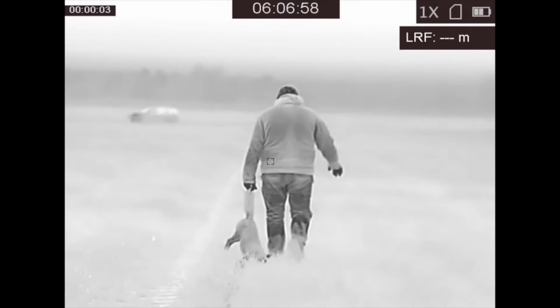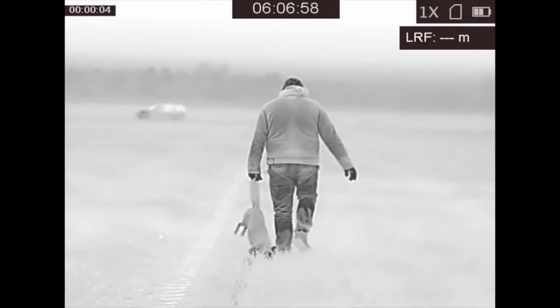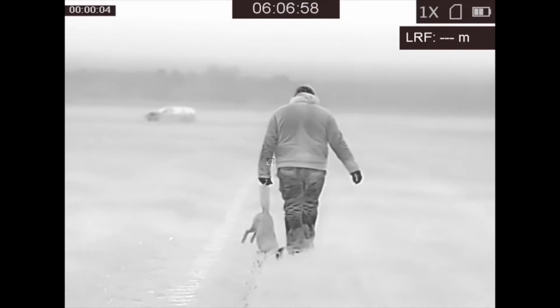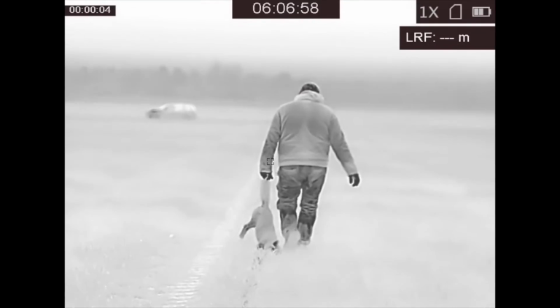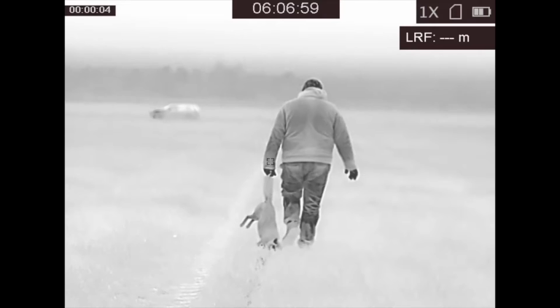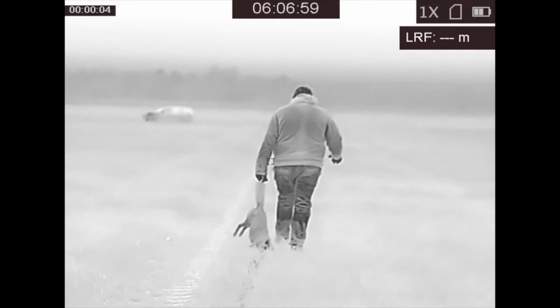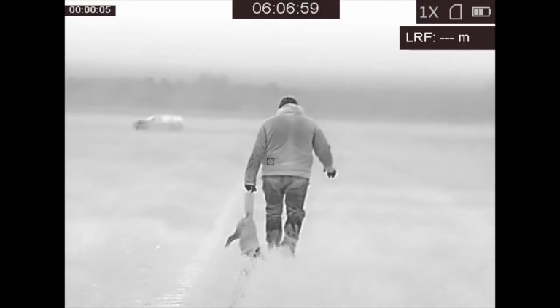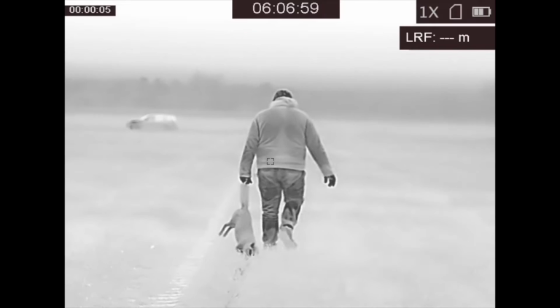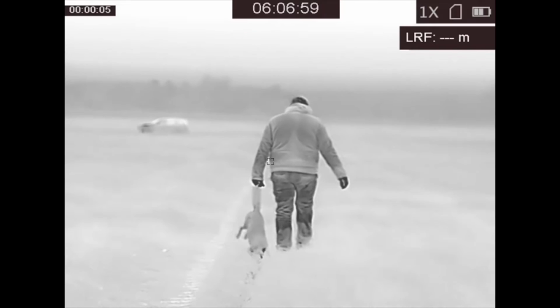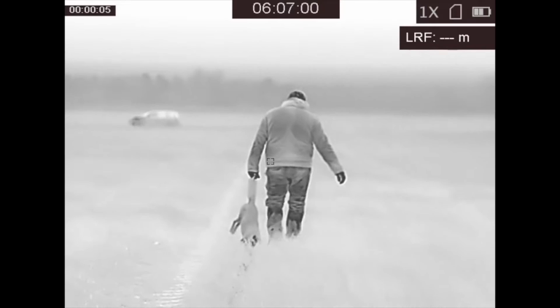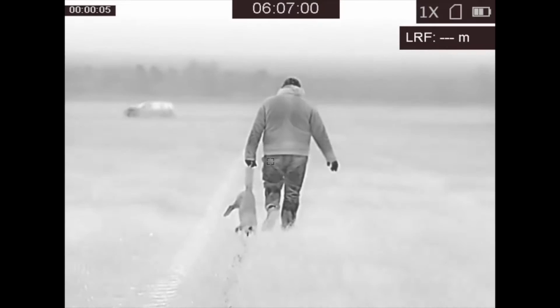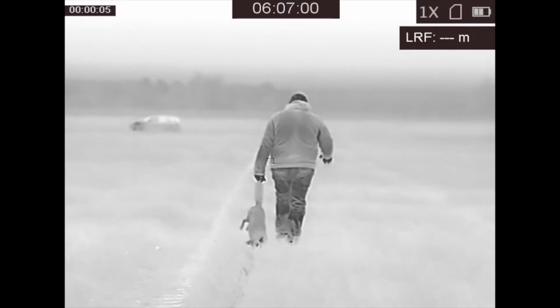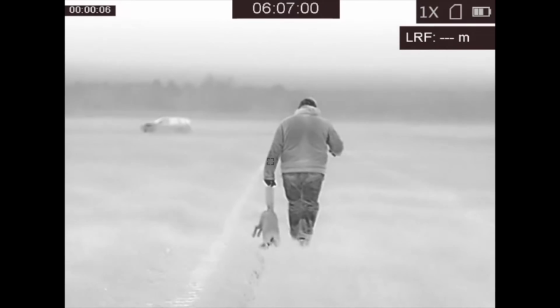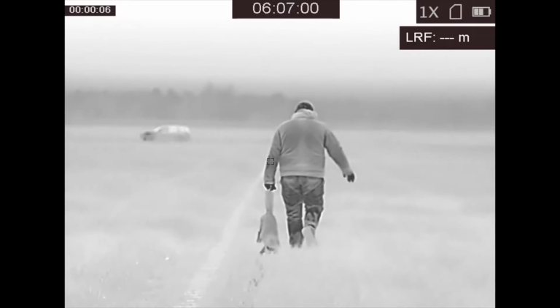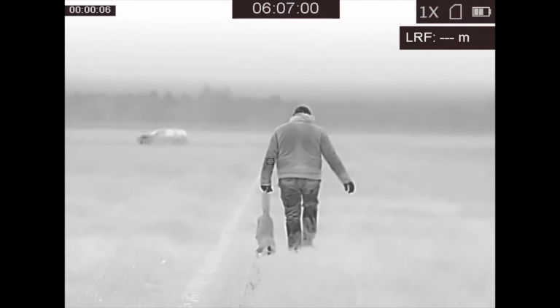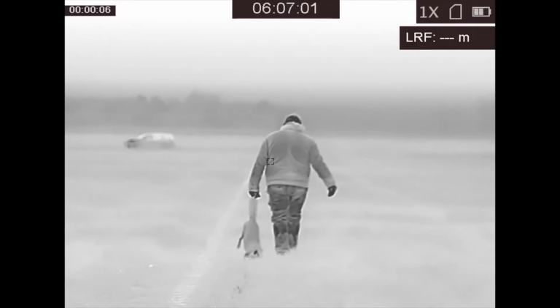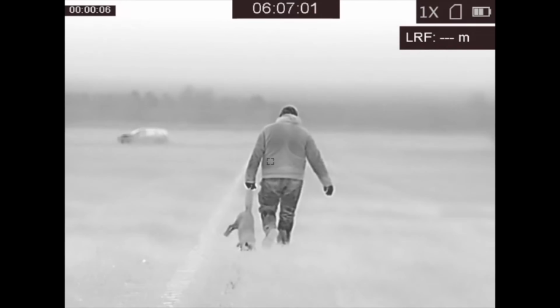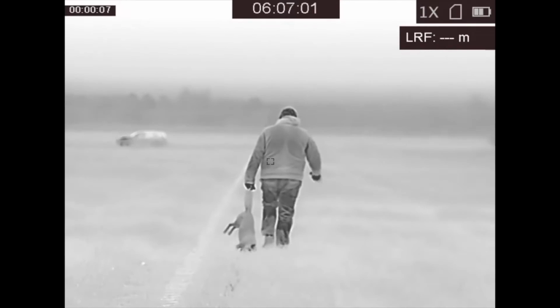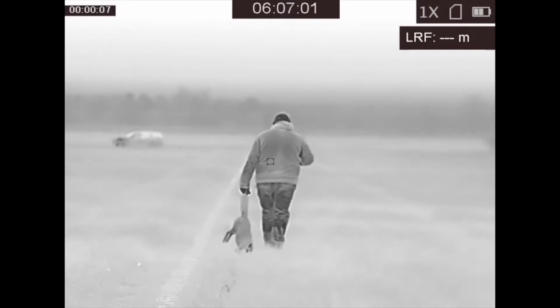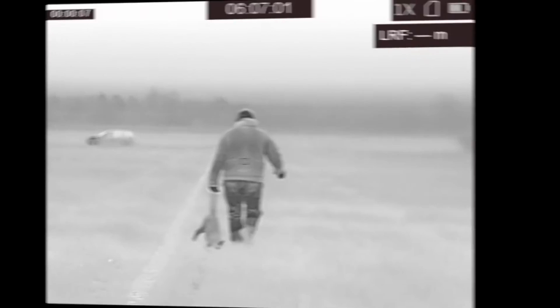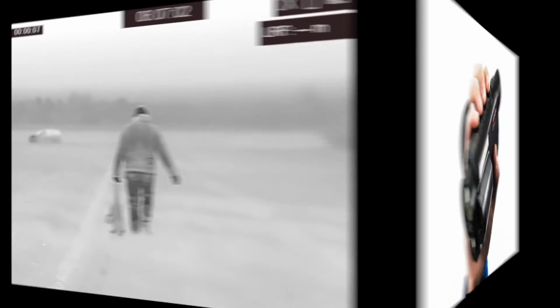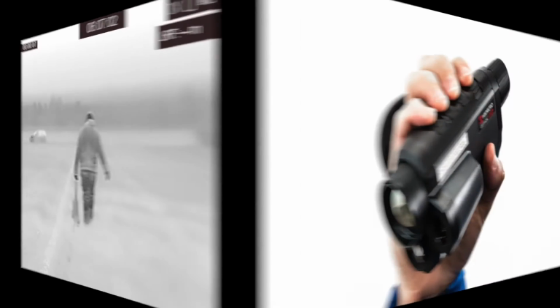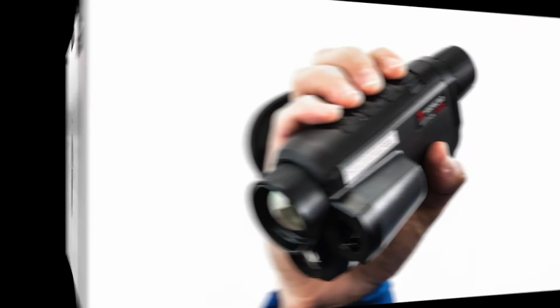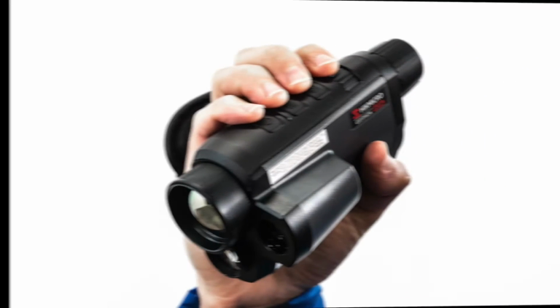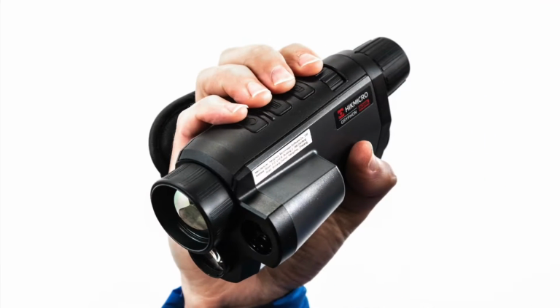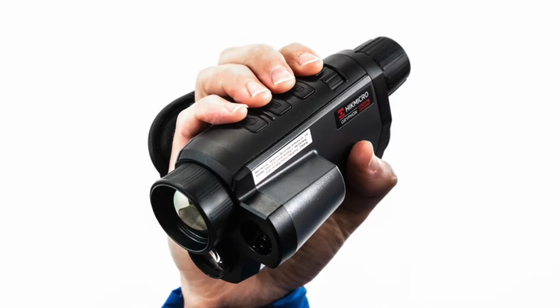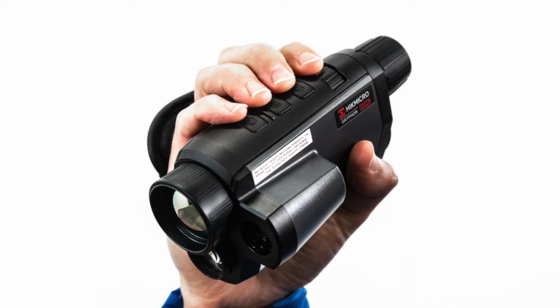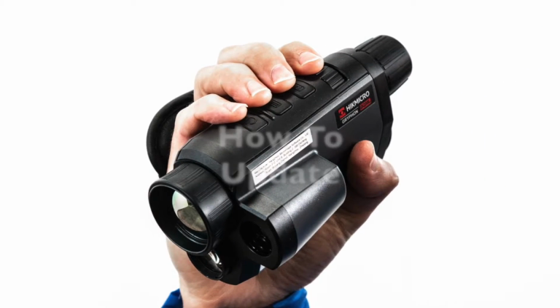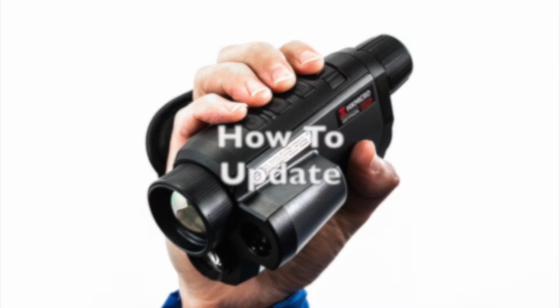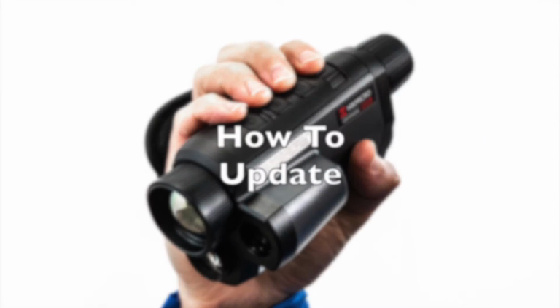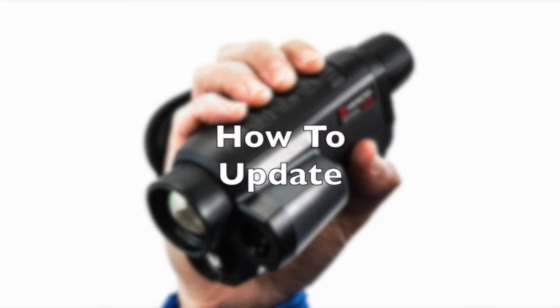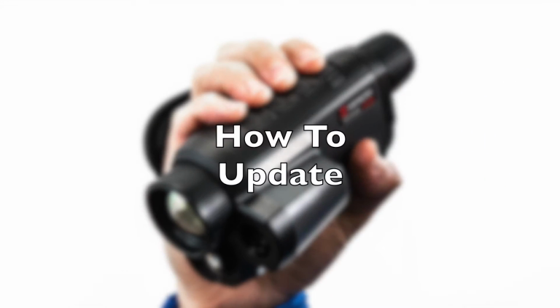Please check the video's description for a full list of compatible models from HikMicro.